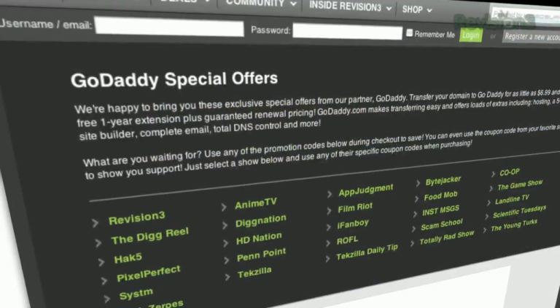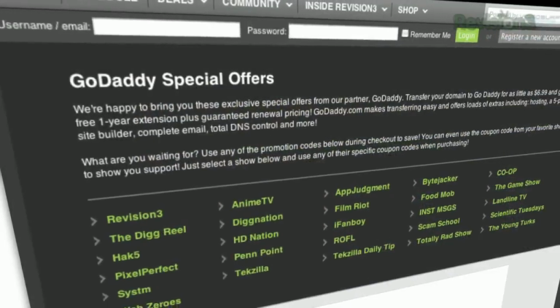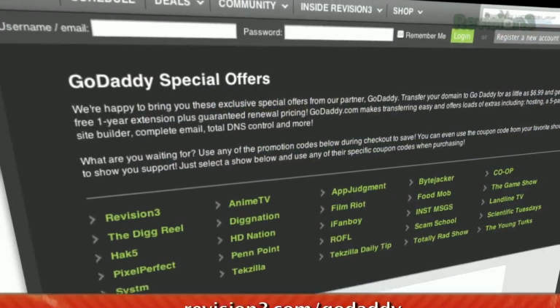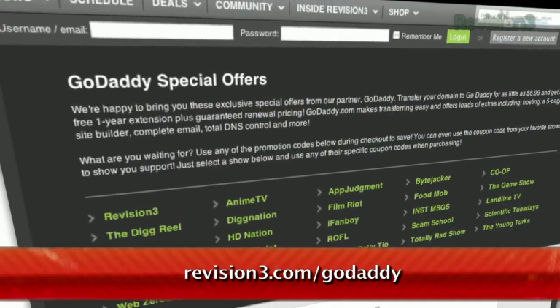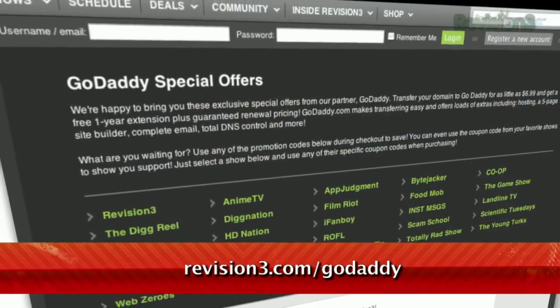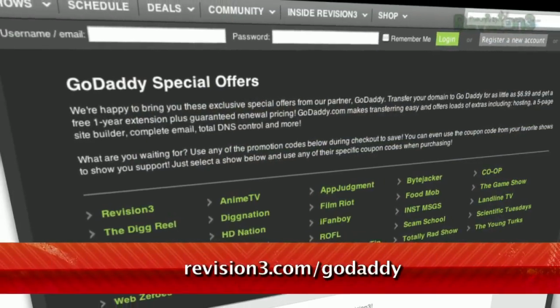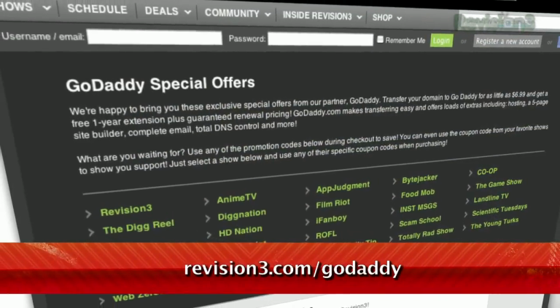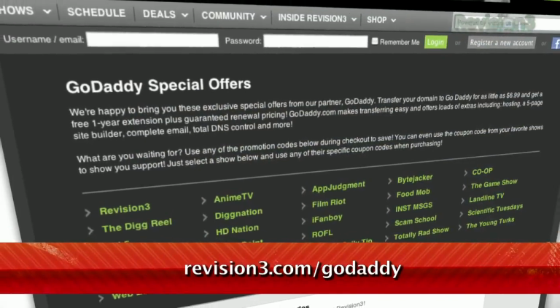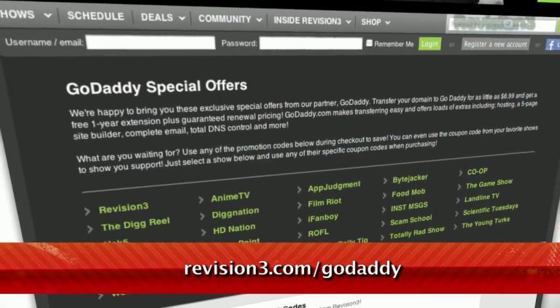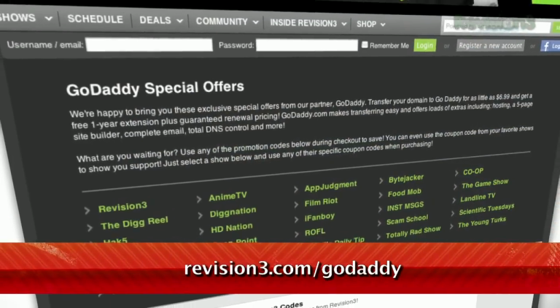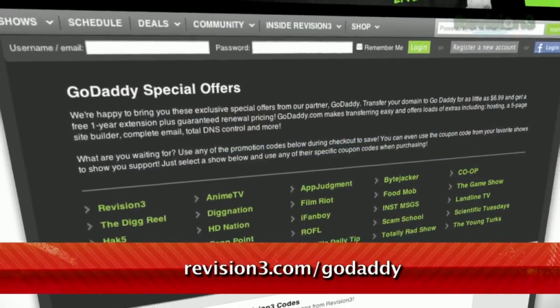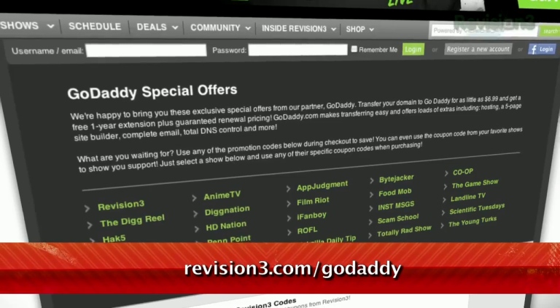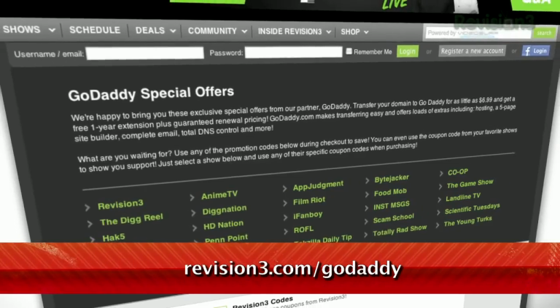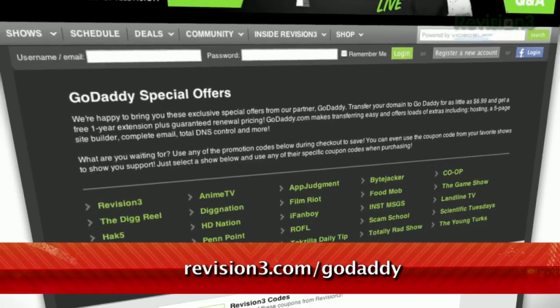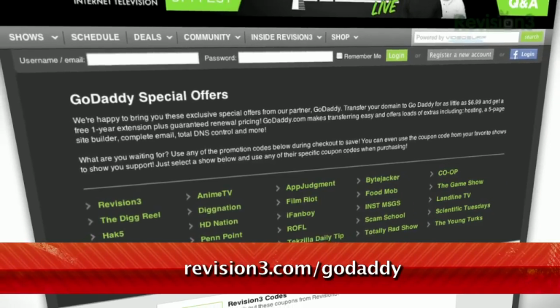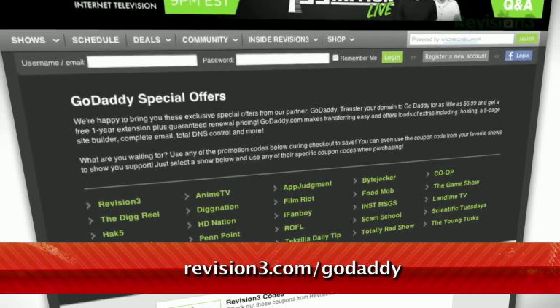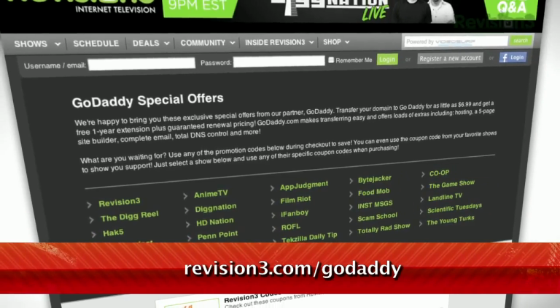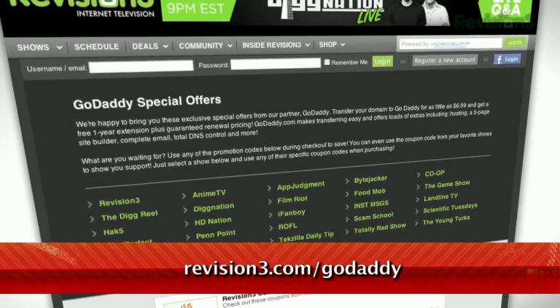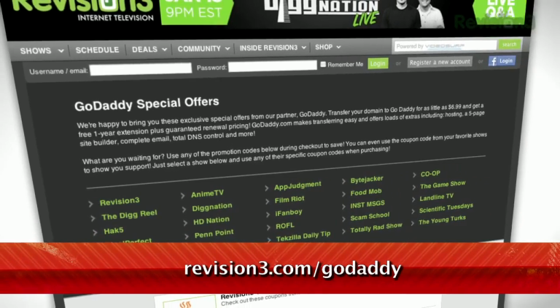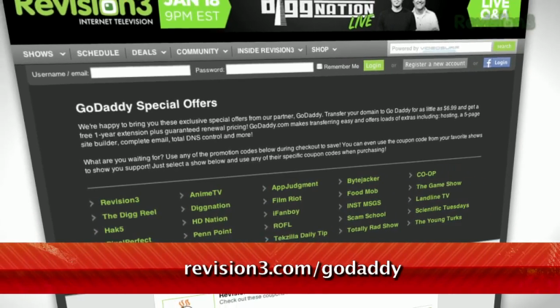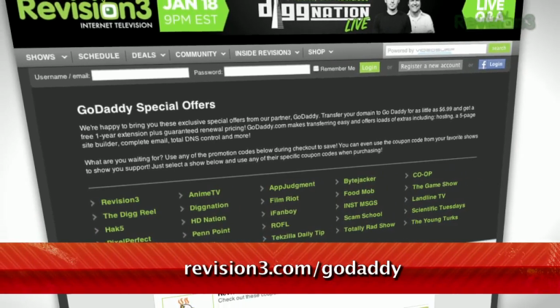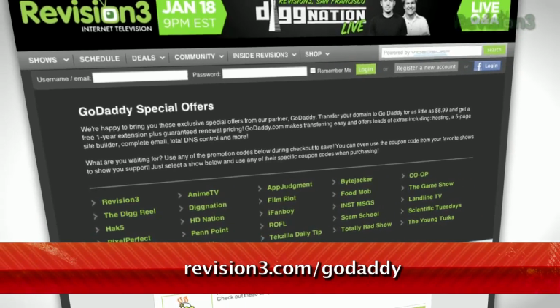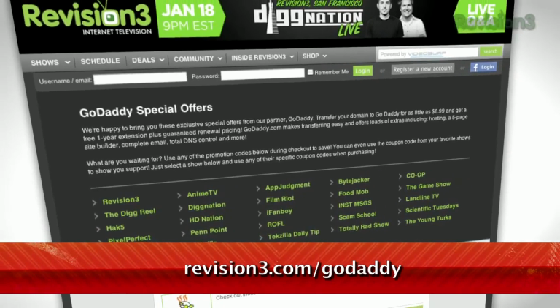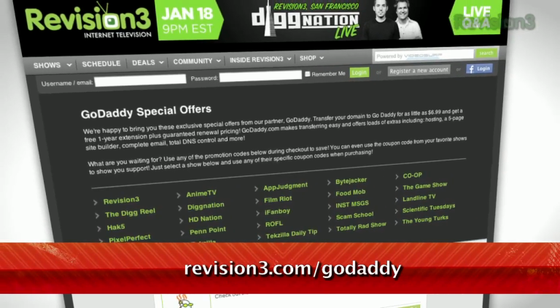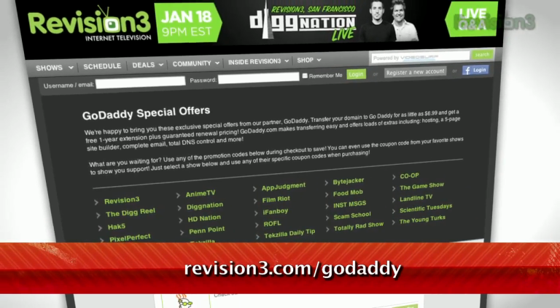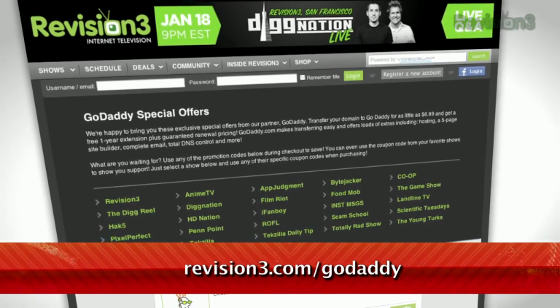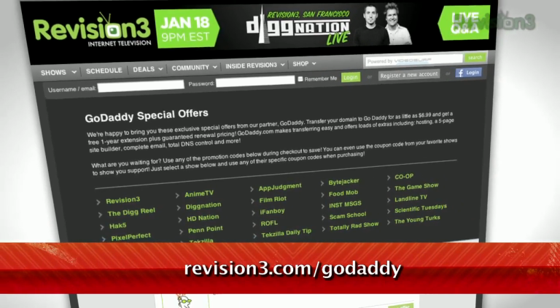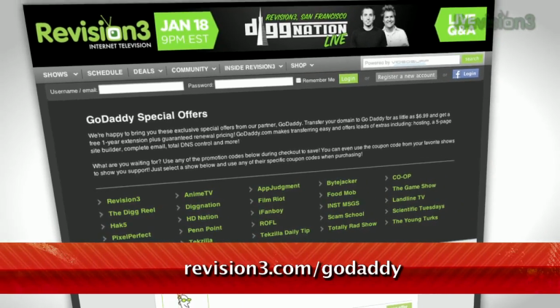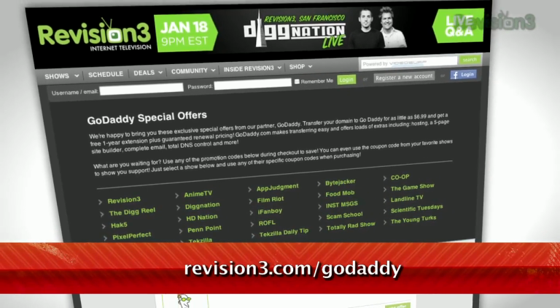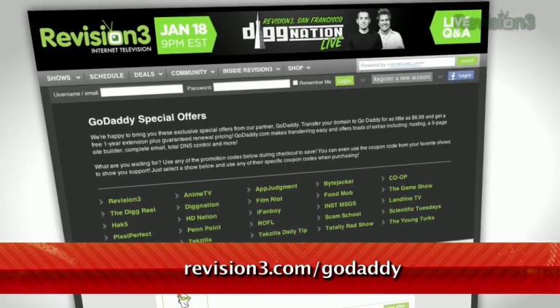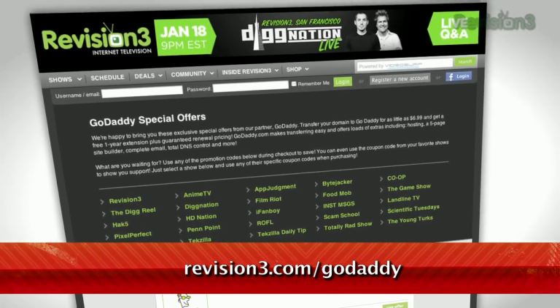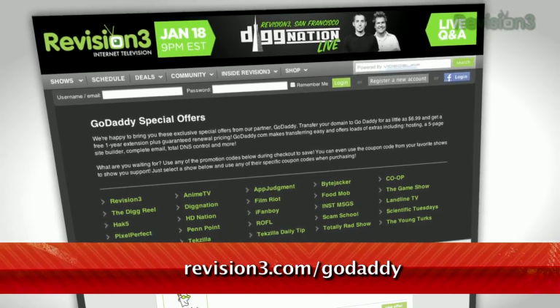And don't forget to check out revision3.com/GoDaddy for a list of all the amazing GoDaddy deals from Revision3.